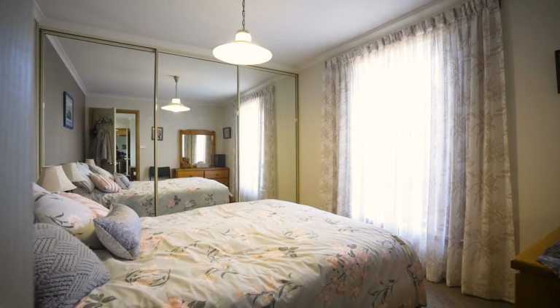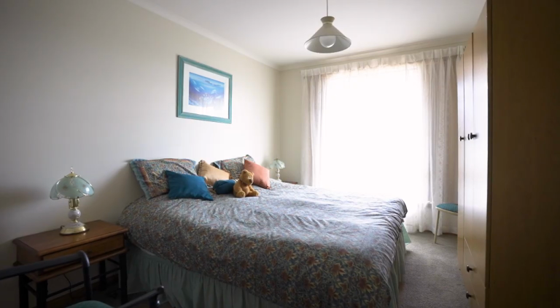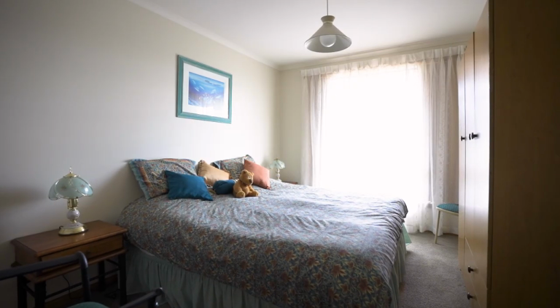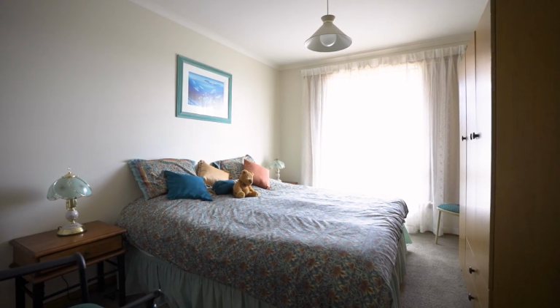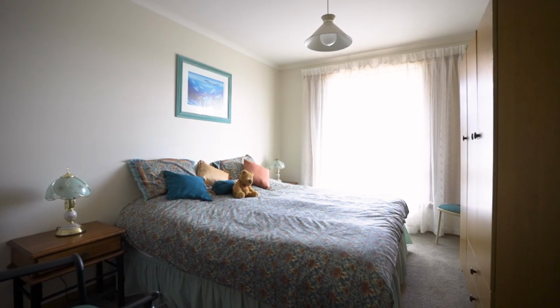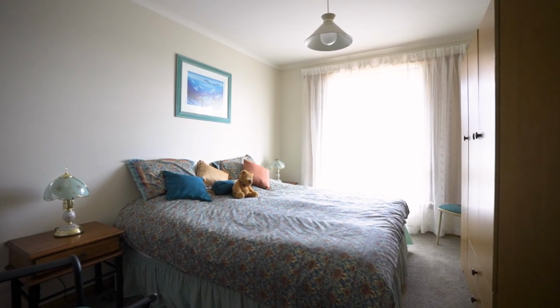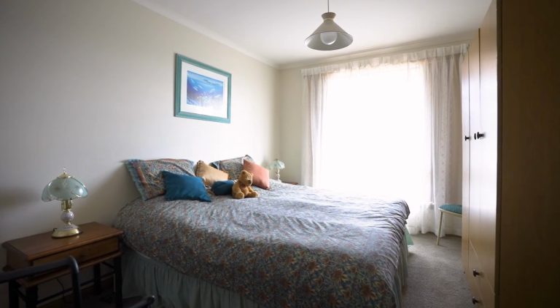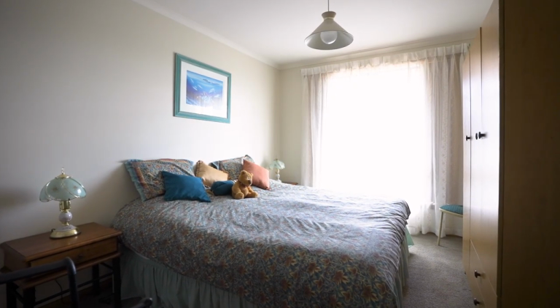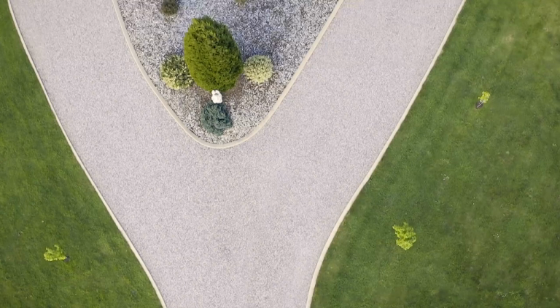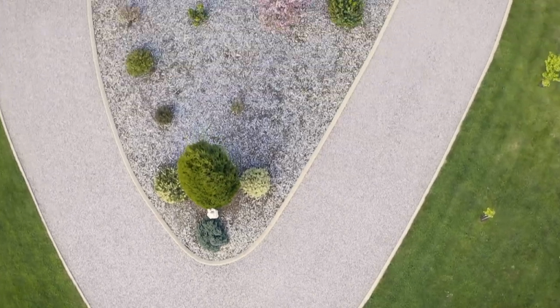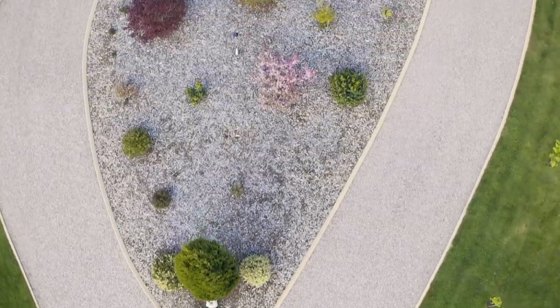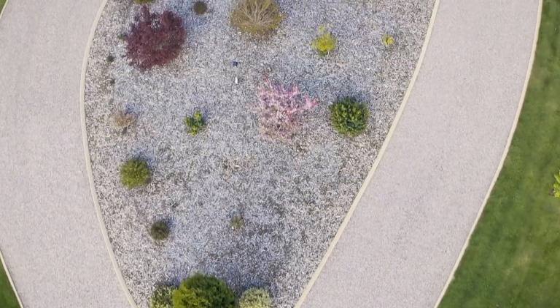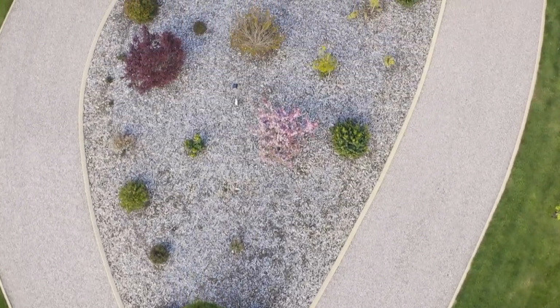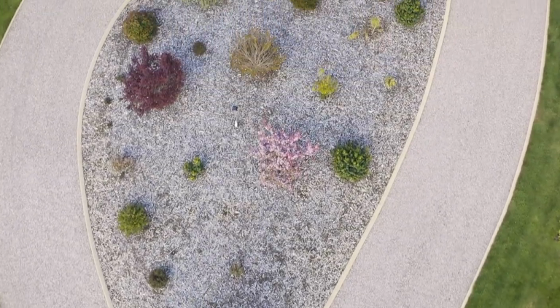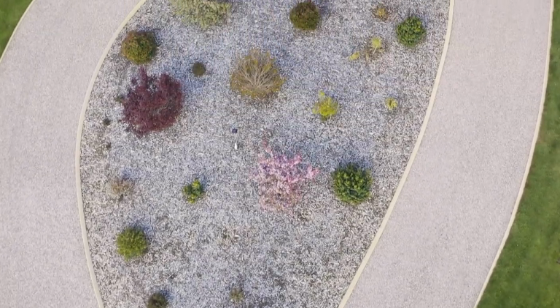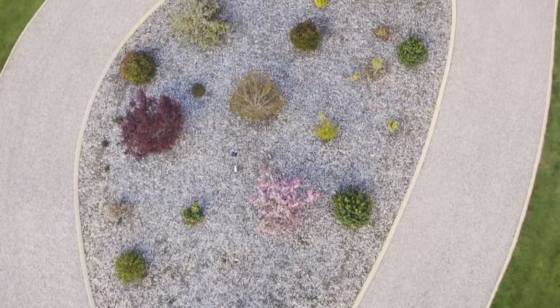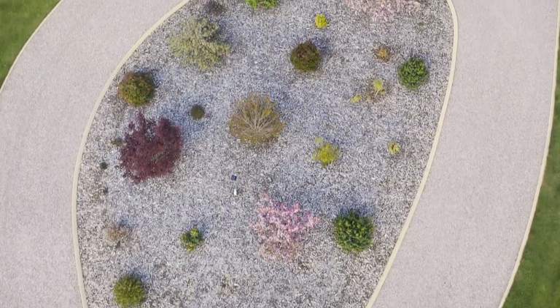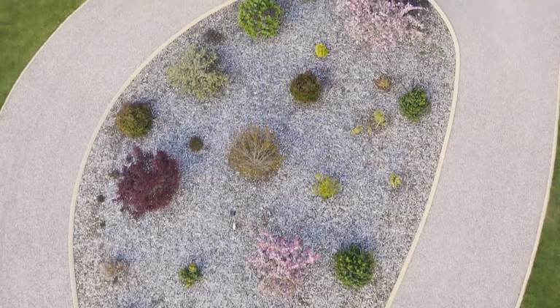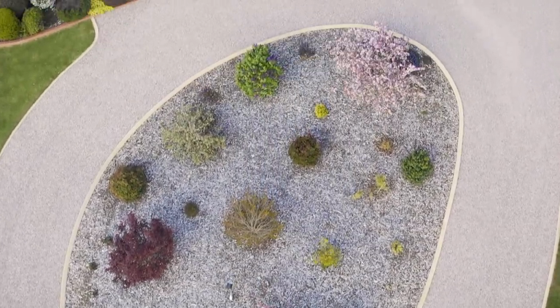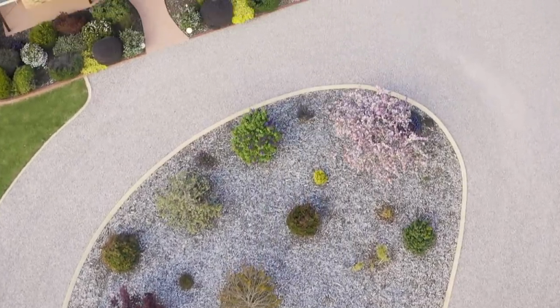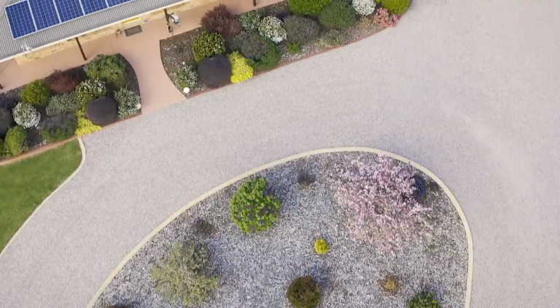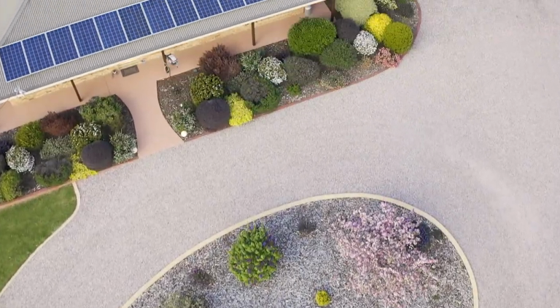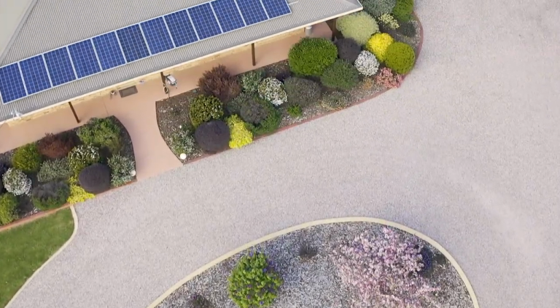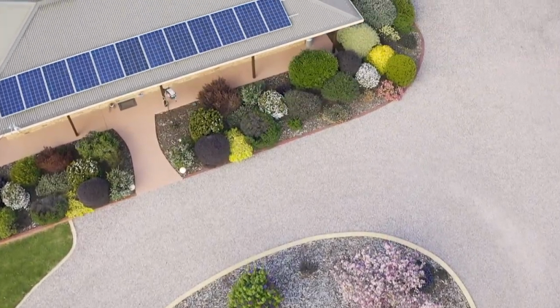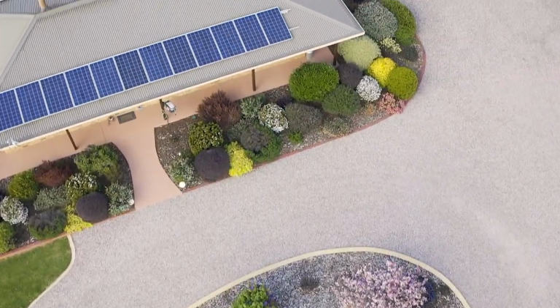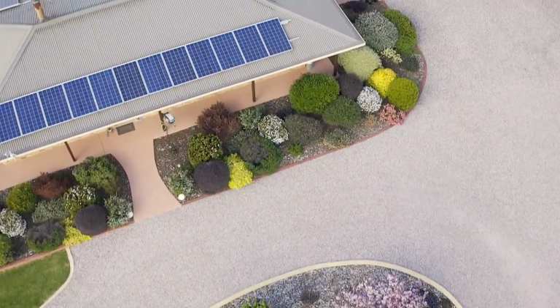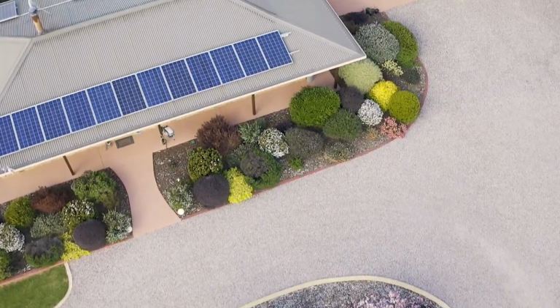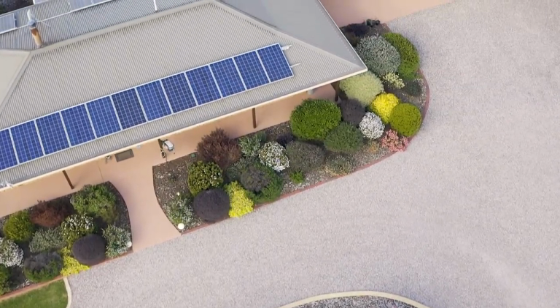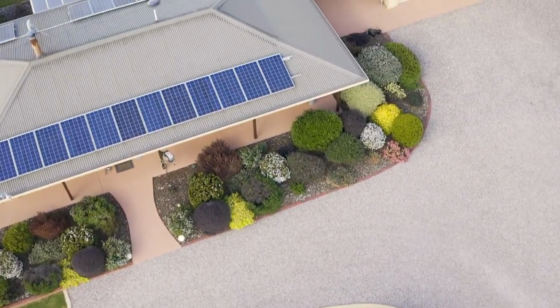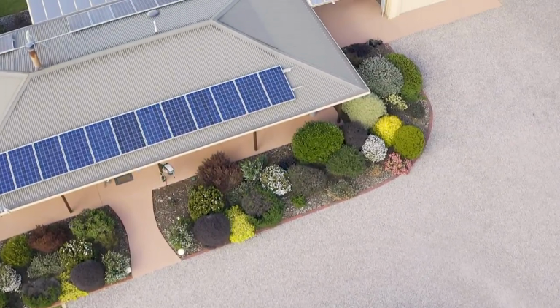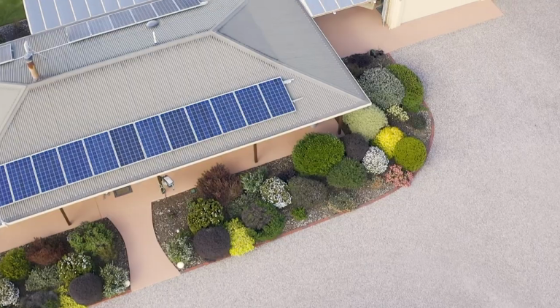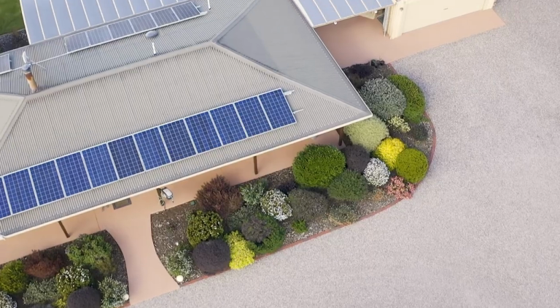And how about a circular driveway? Mature trees, verandas and a covered entertainment area to add to the ambience of the property.